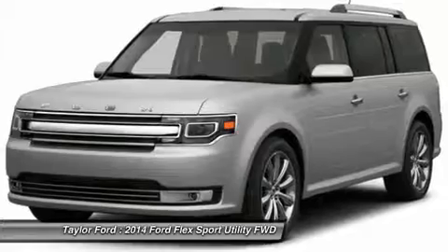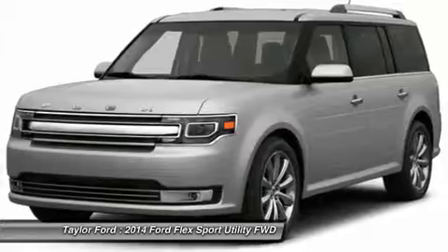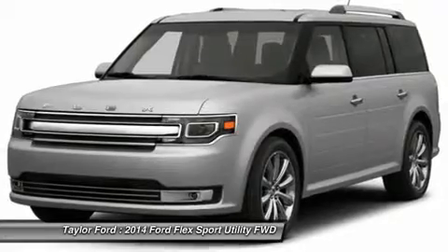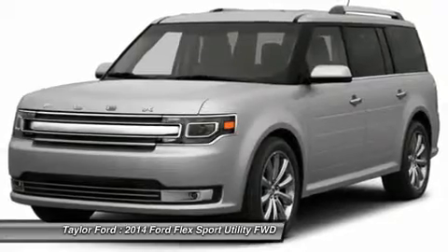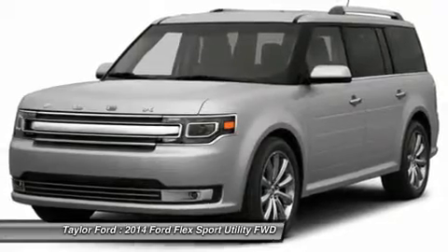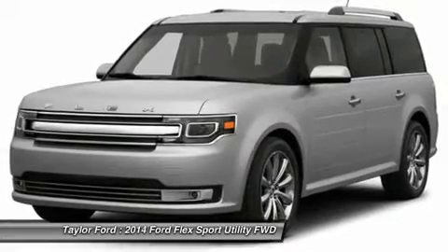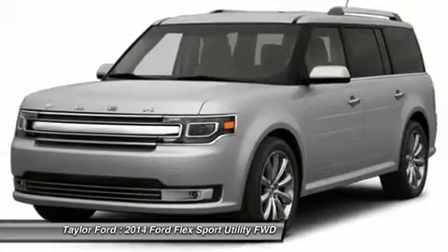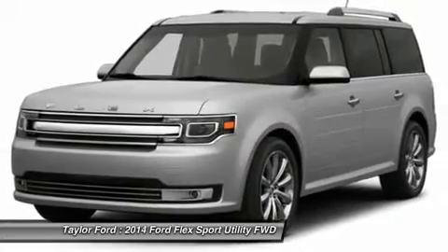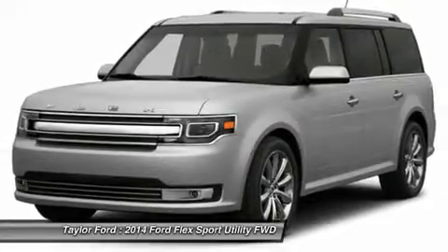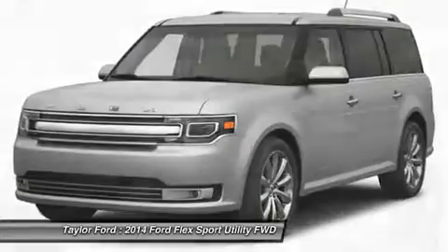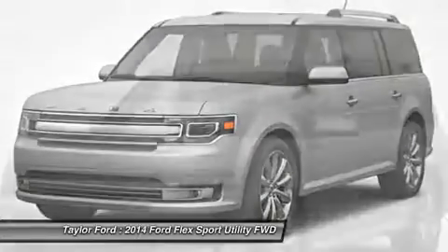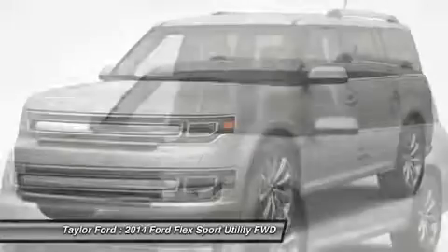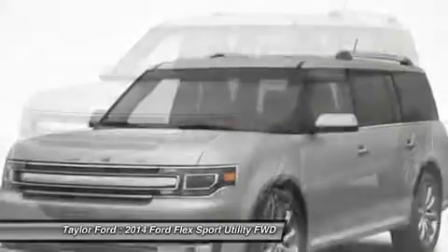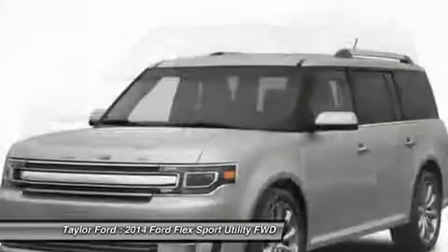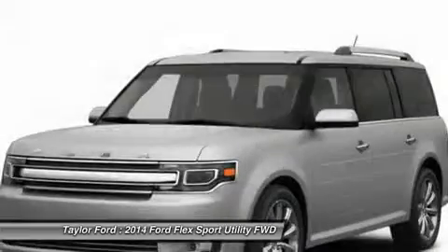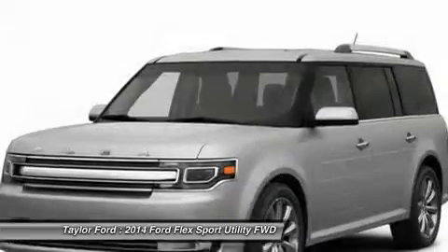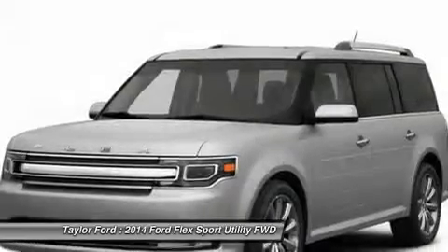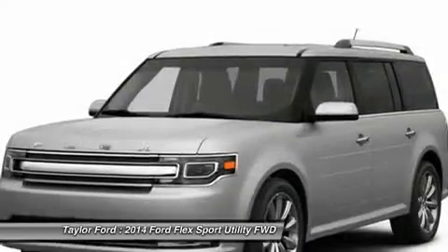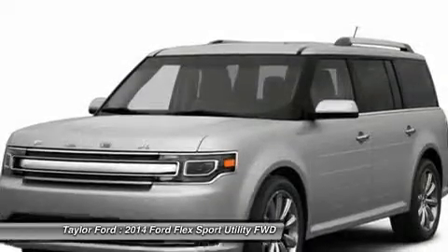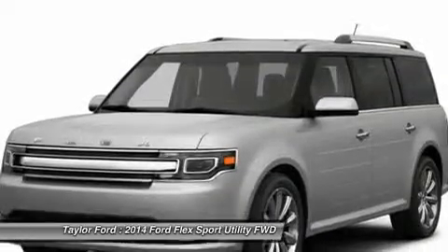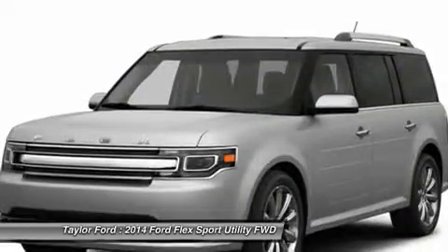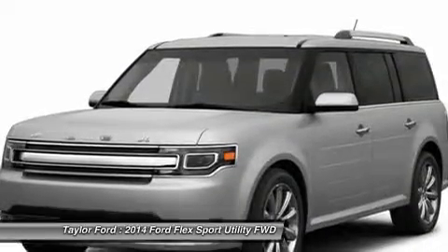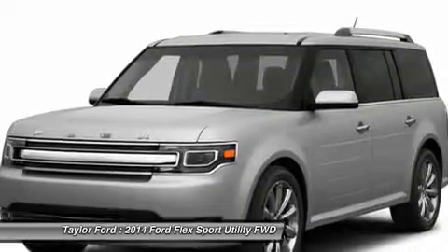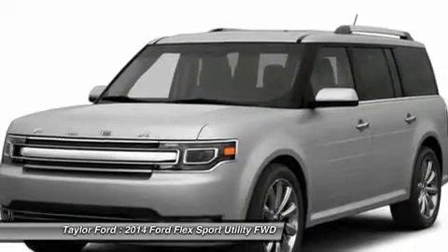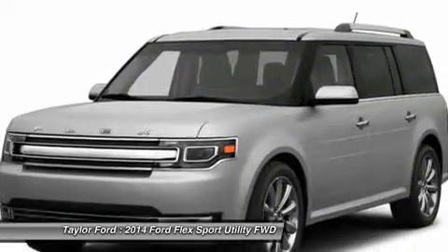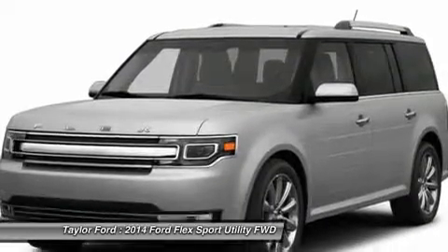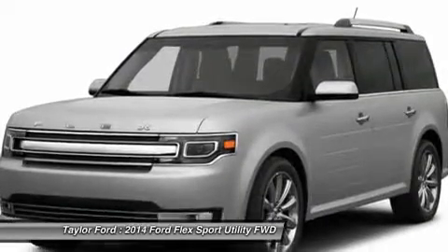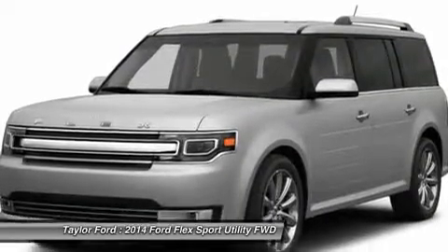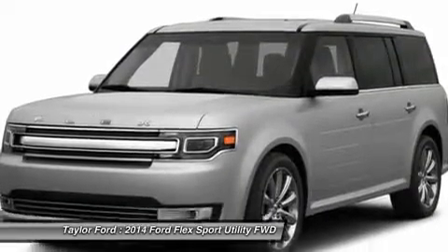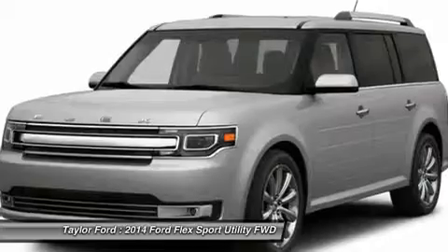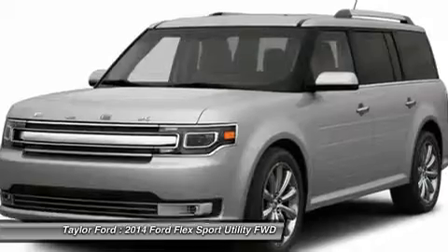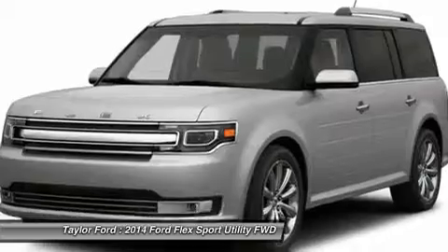Keyless entry, four wheel disc brakes, auto dimming rear view mirror, aluminum wheels.